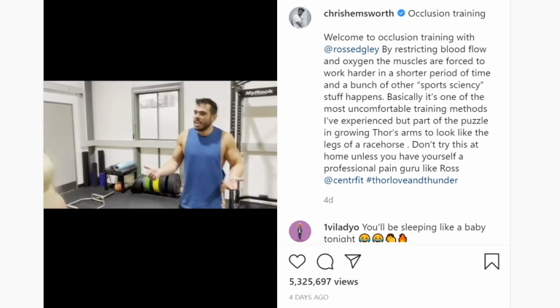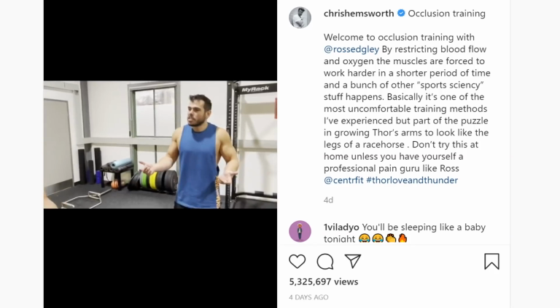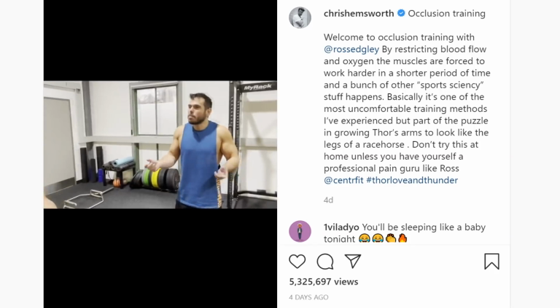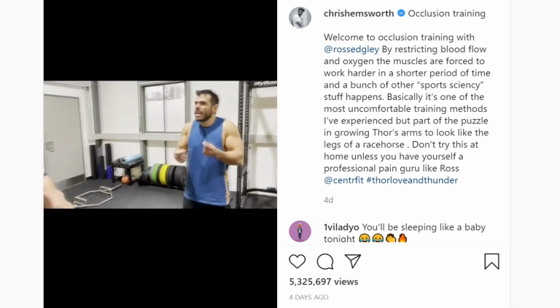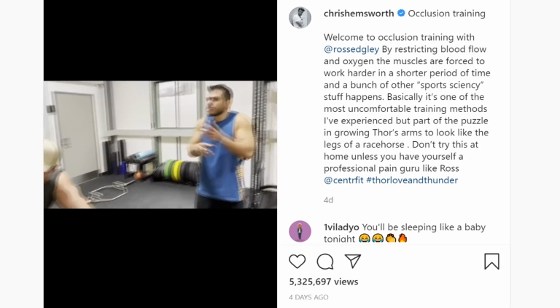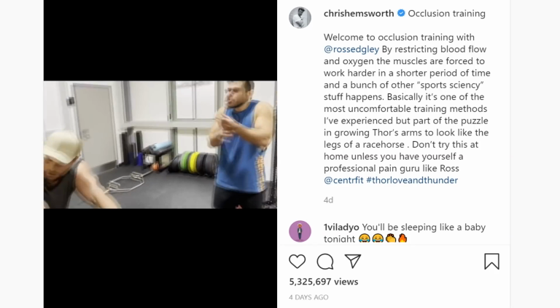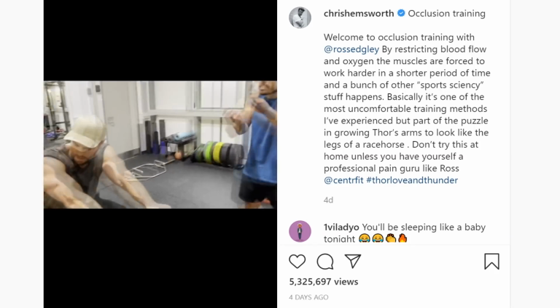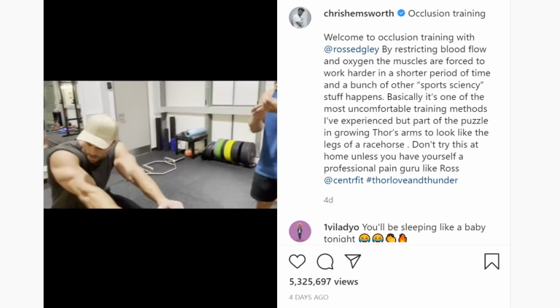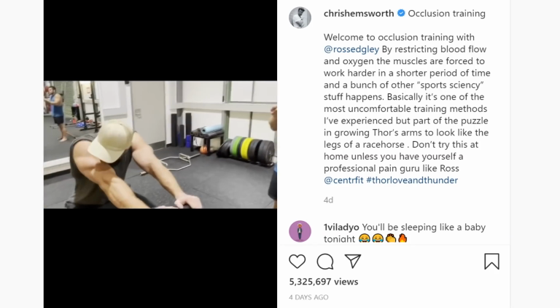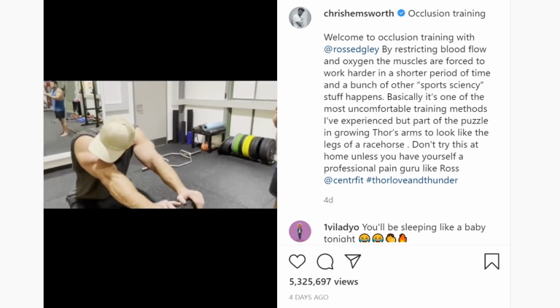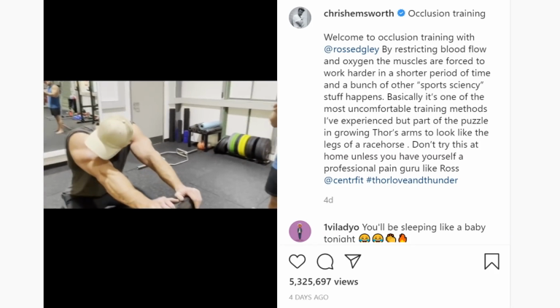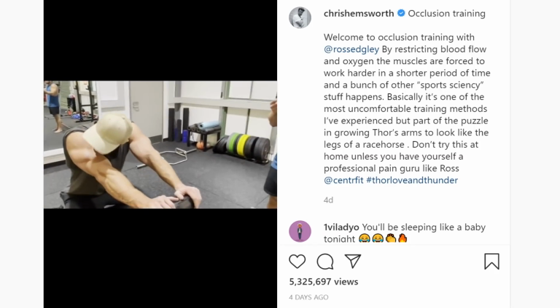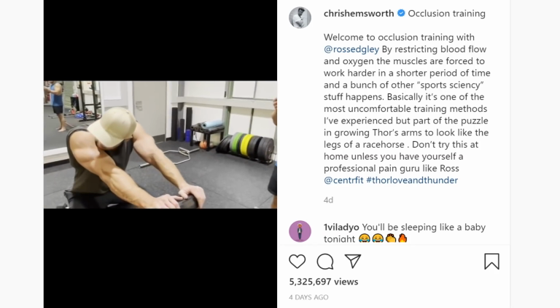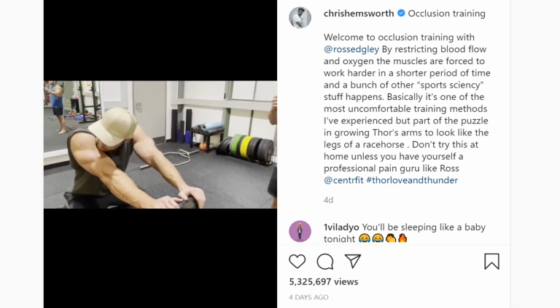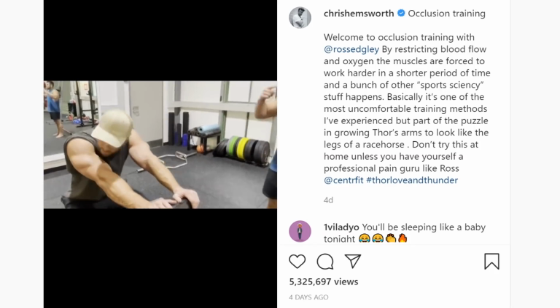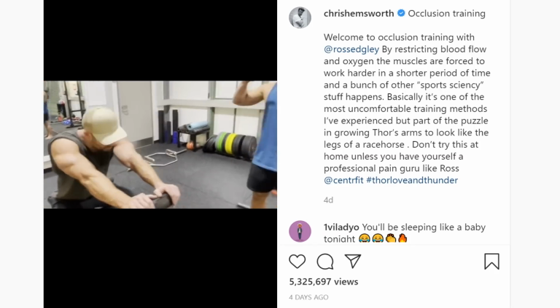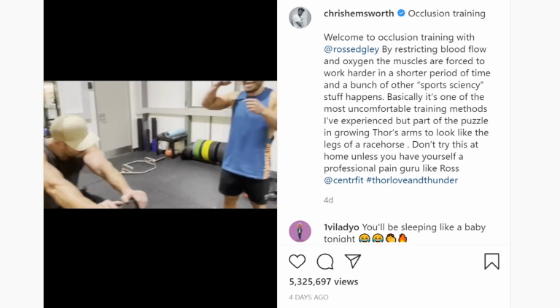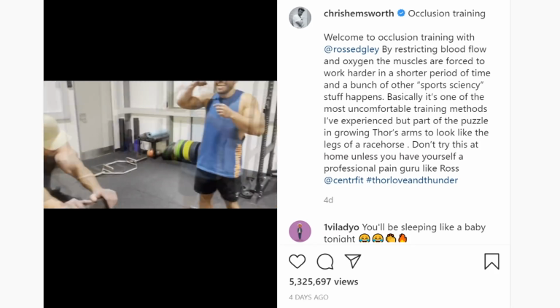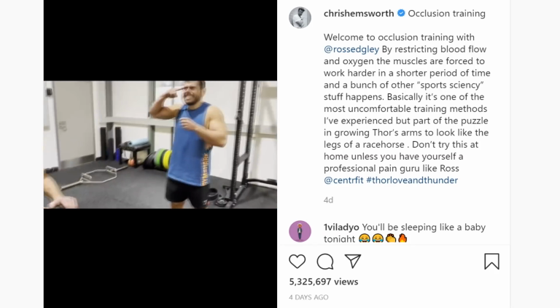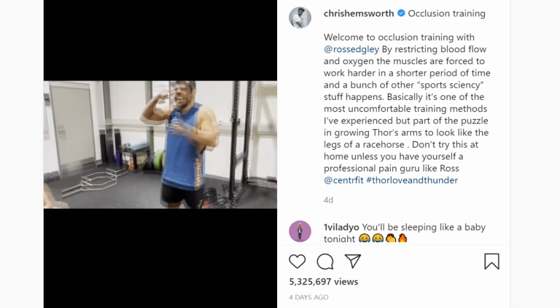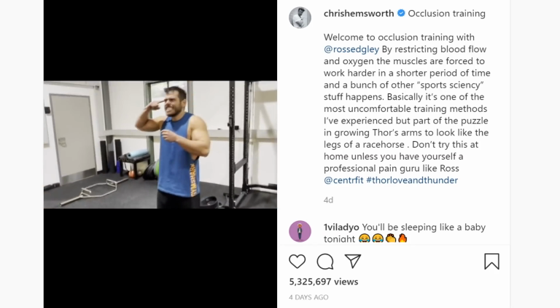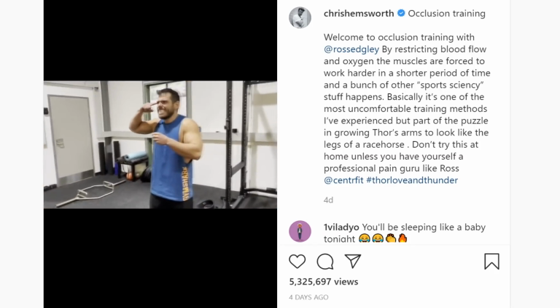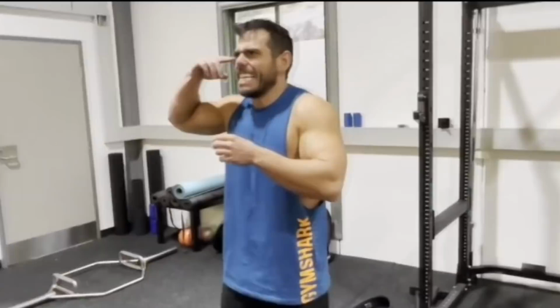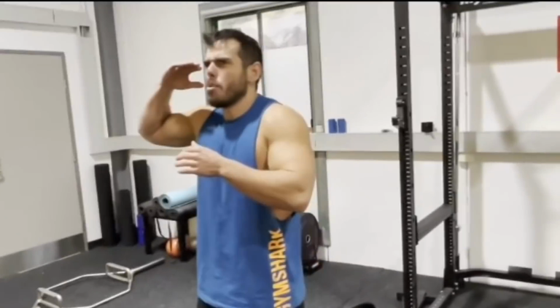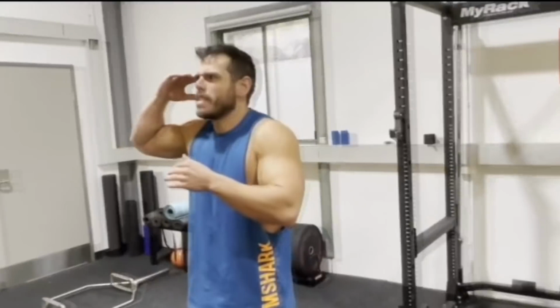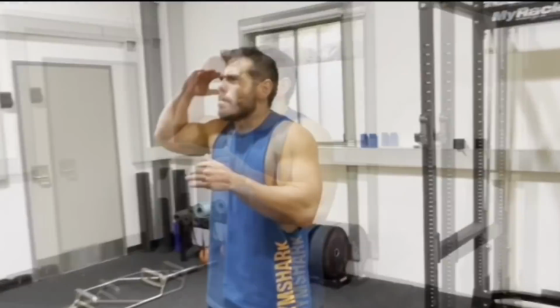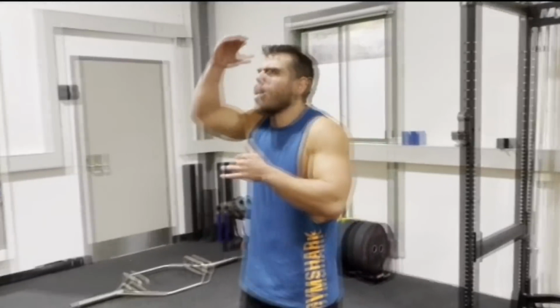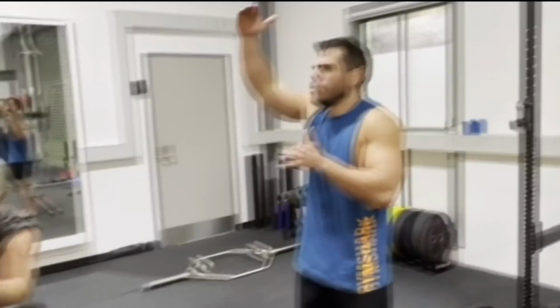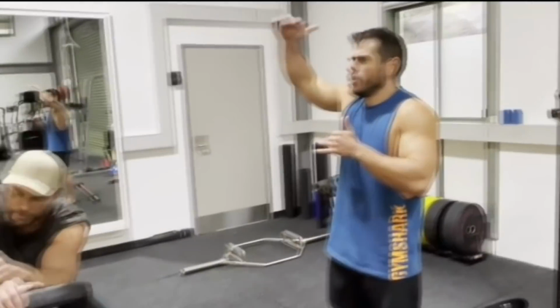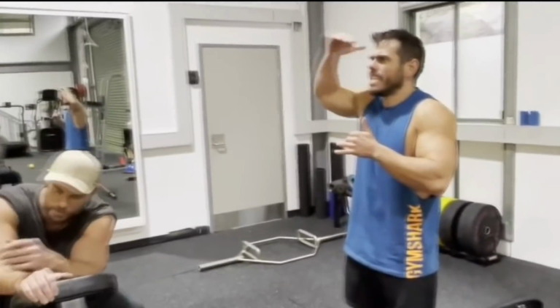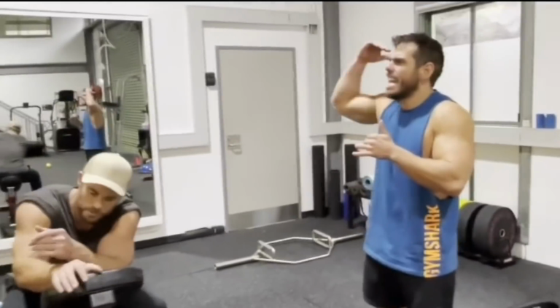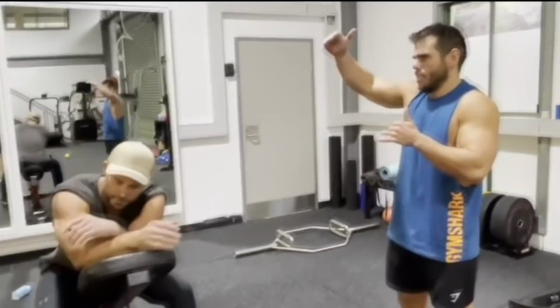So by actually restricting the blood flow, you replicate an intensity that's almost impossible to get to.